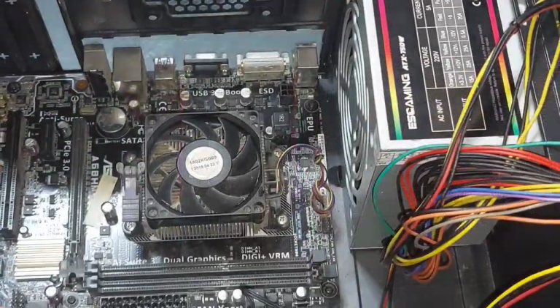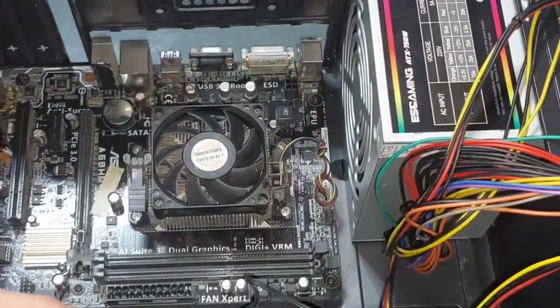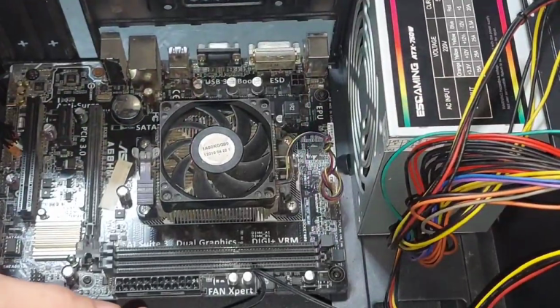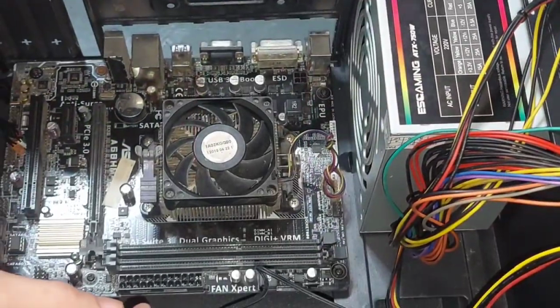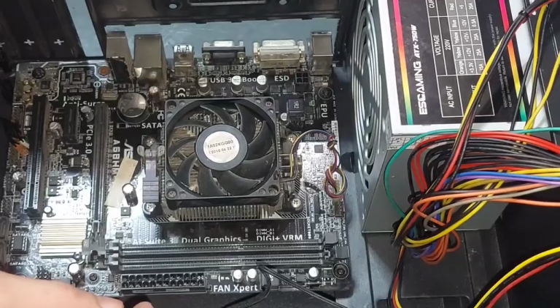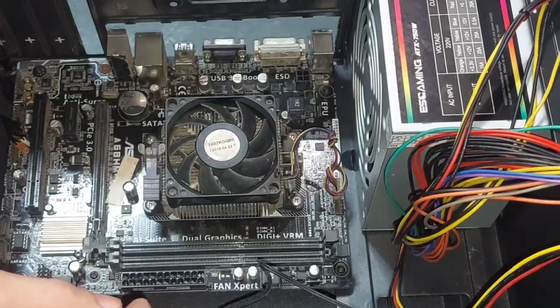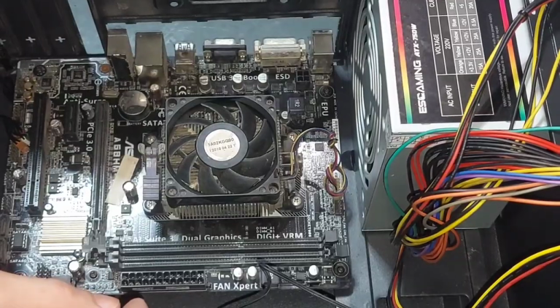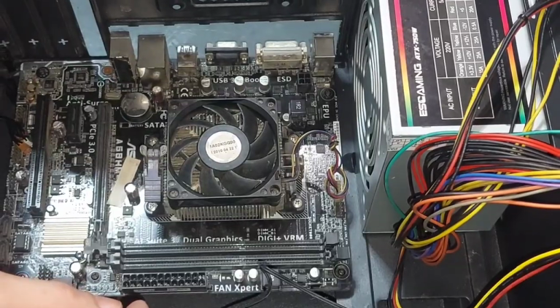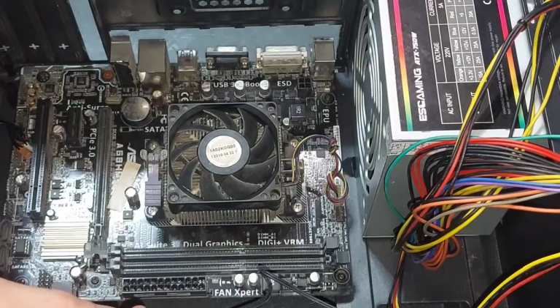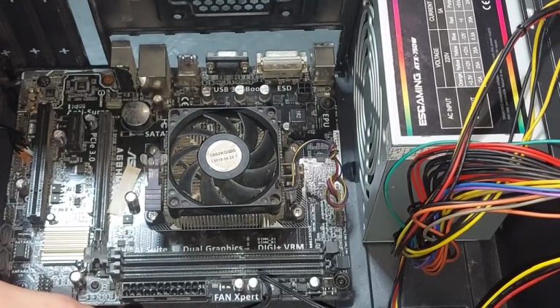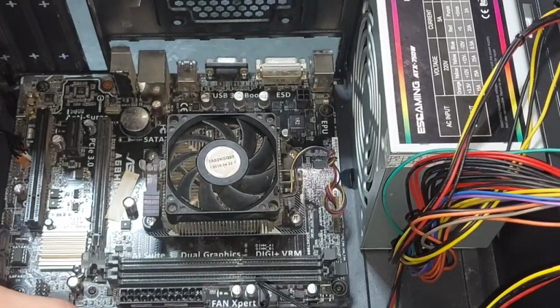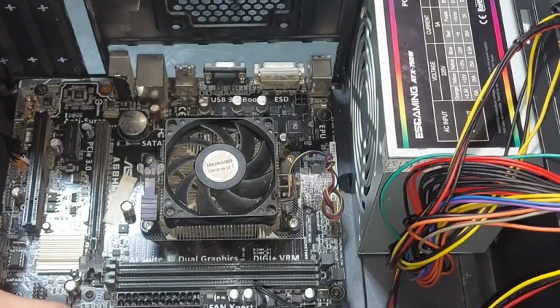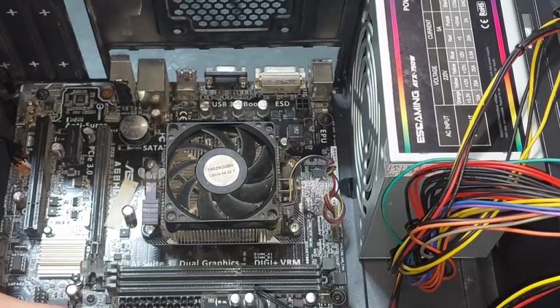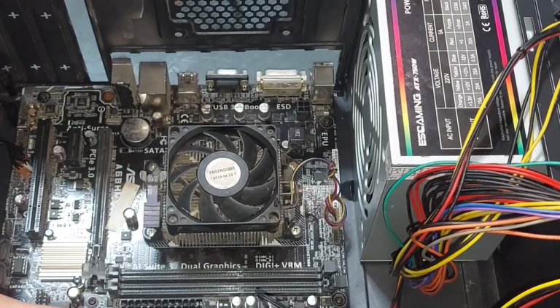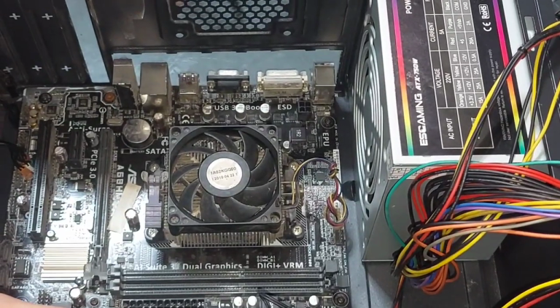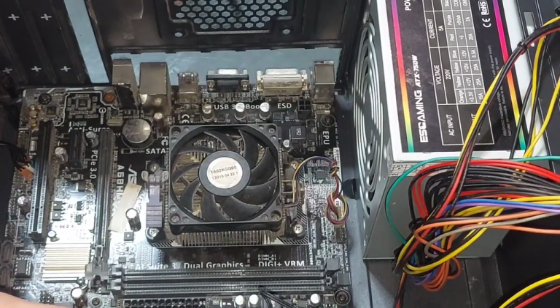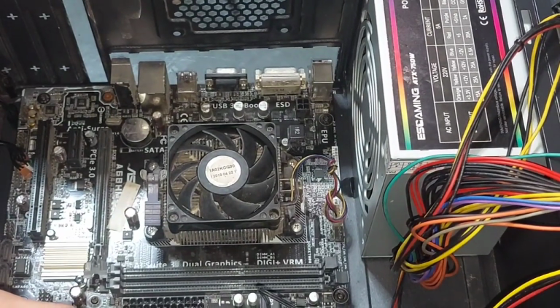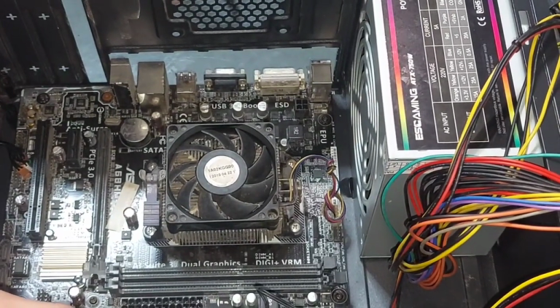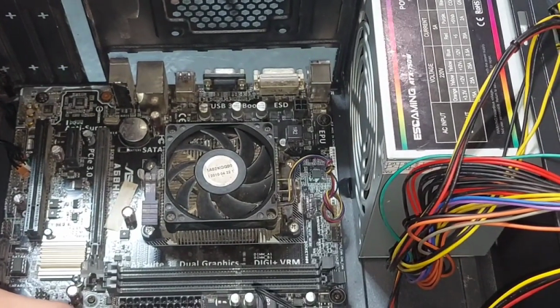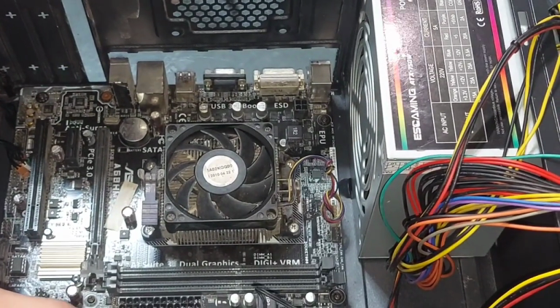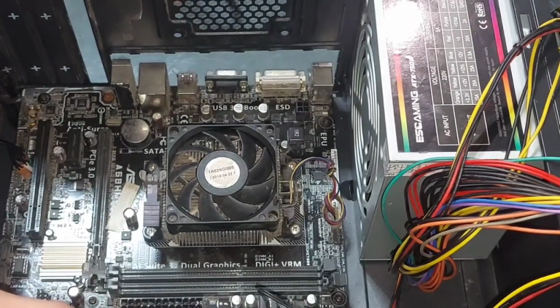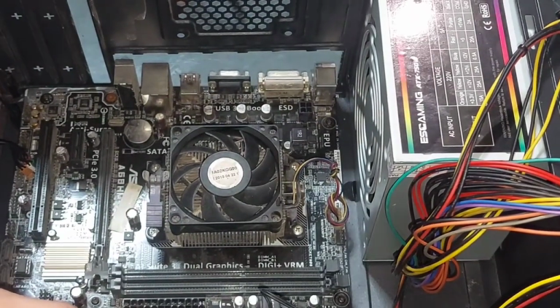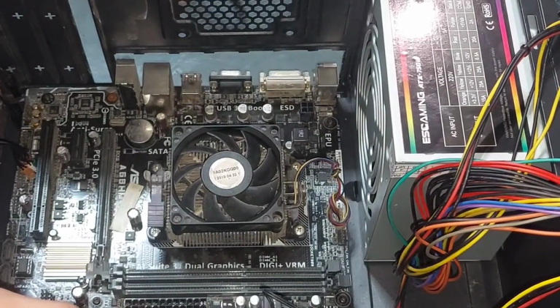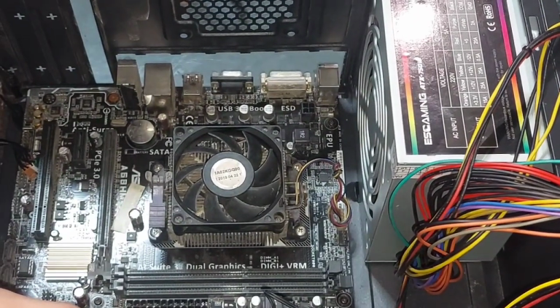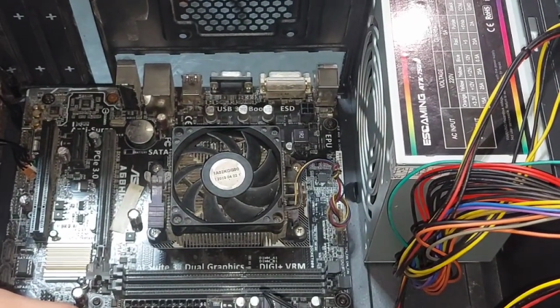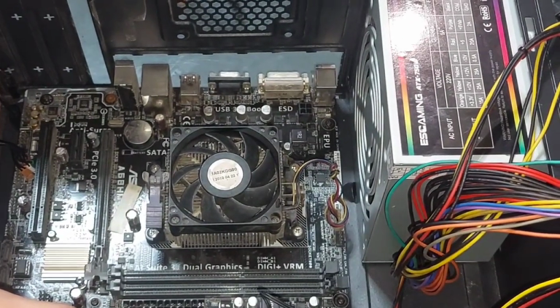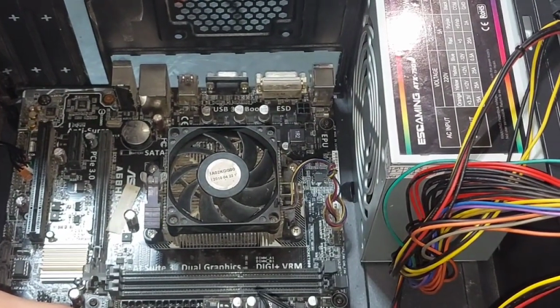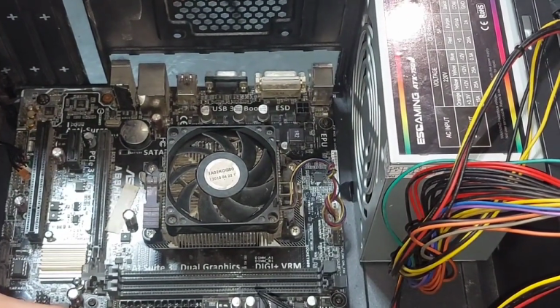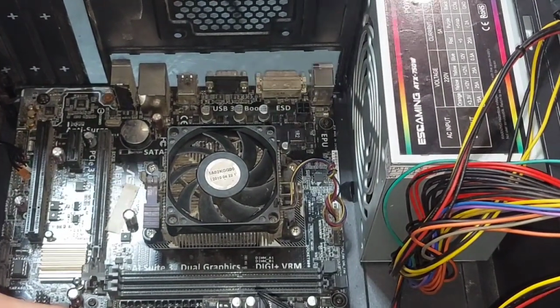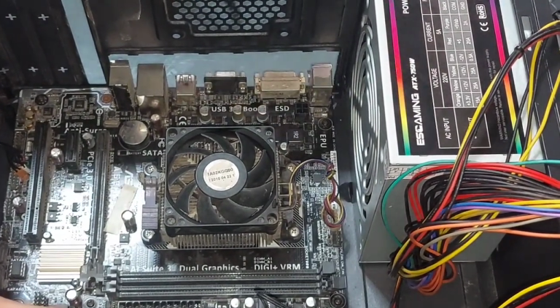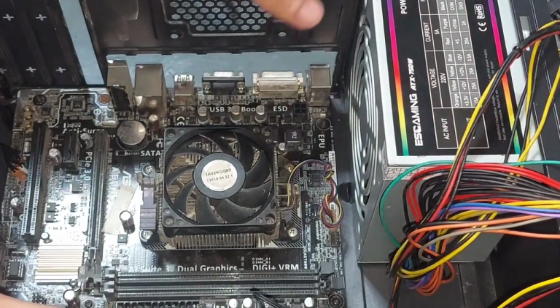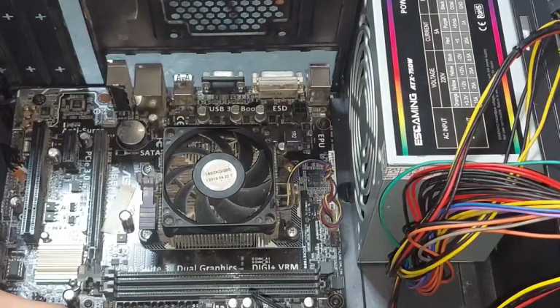After that, let us now connect all the power cables to their appropriate slots.